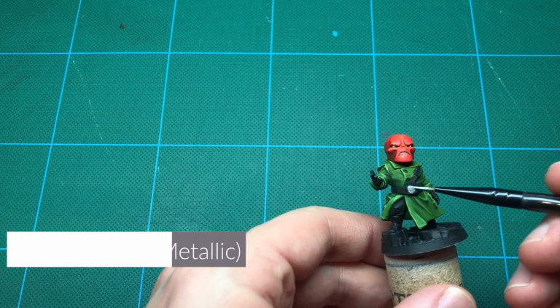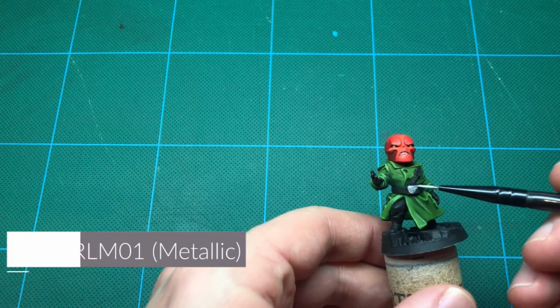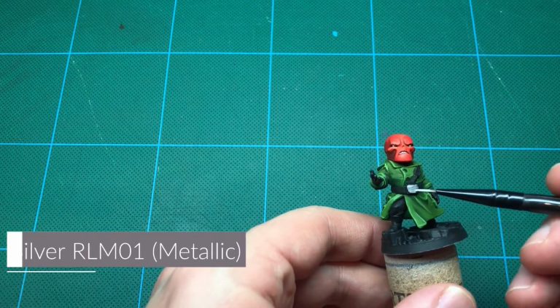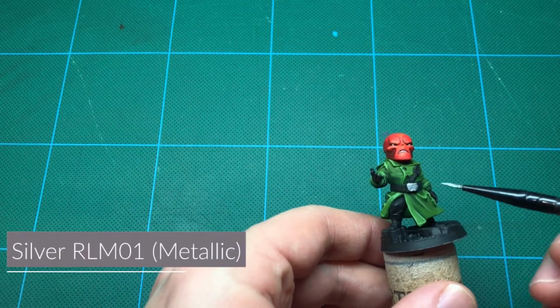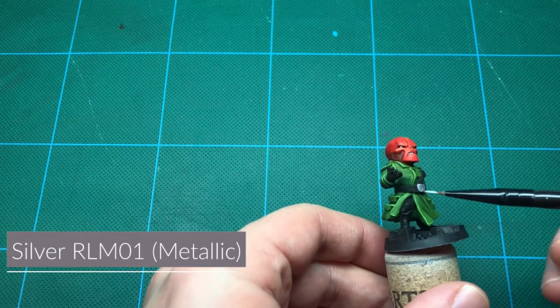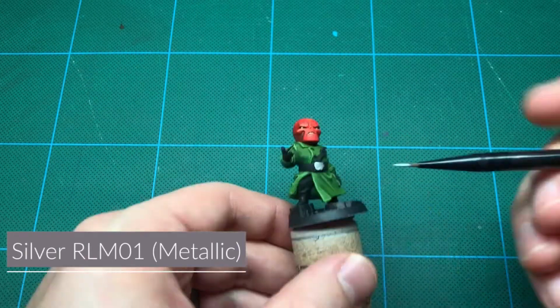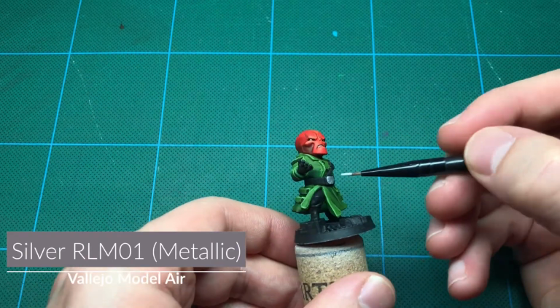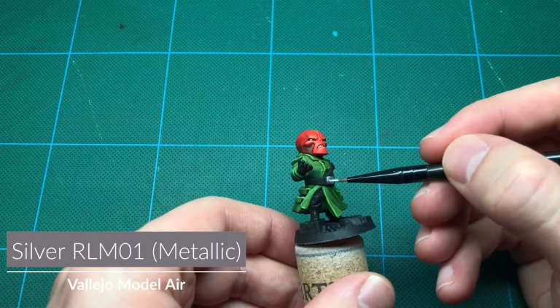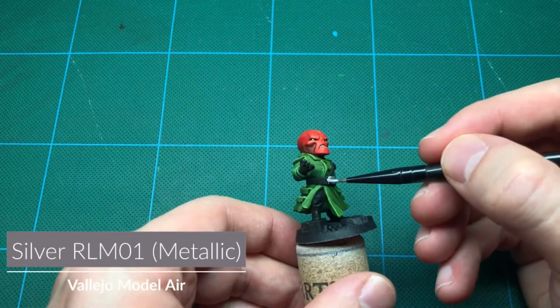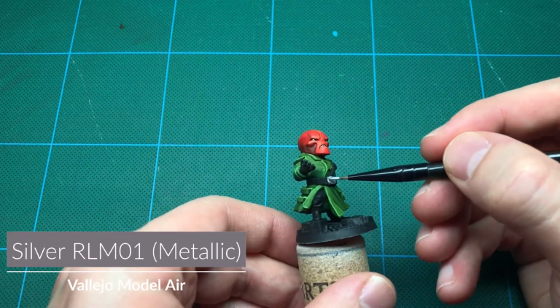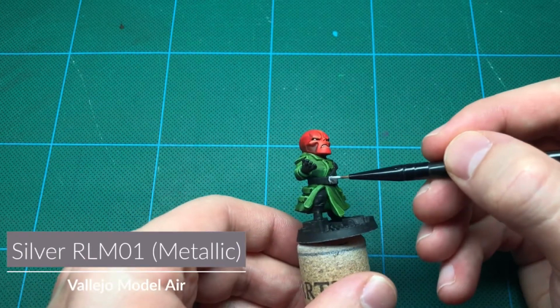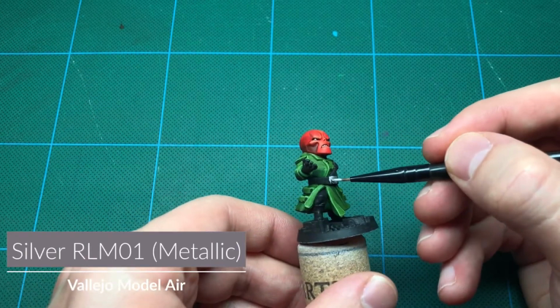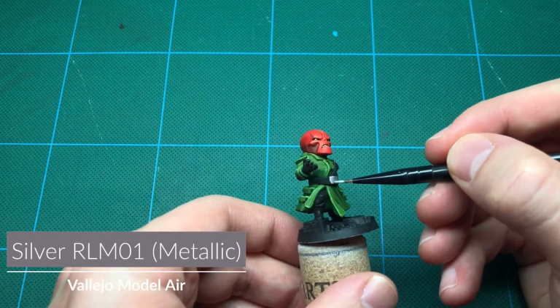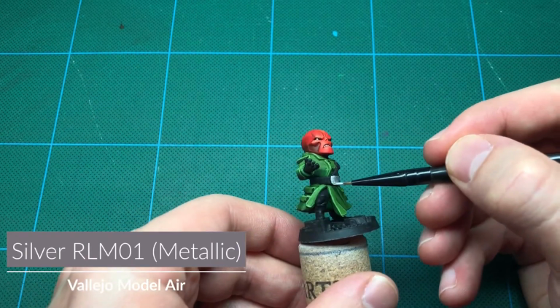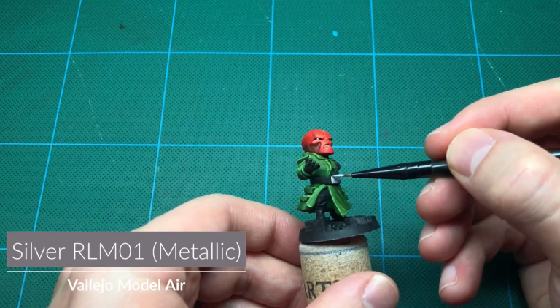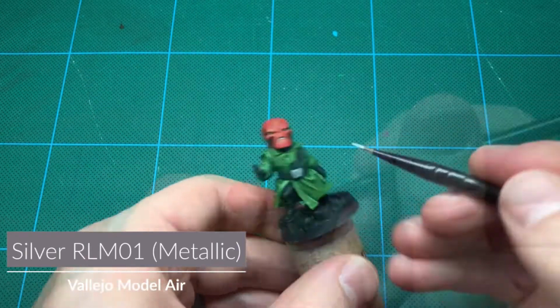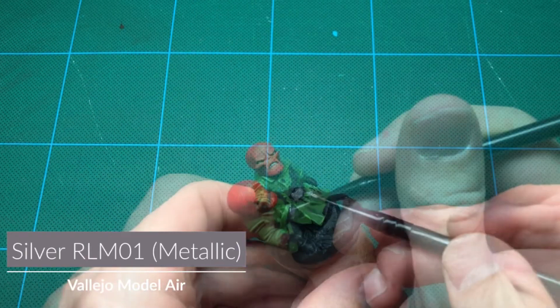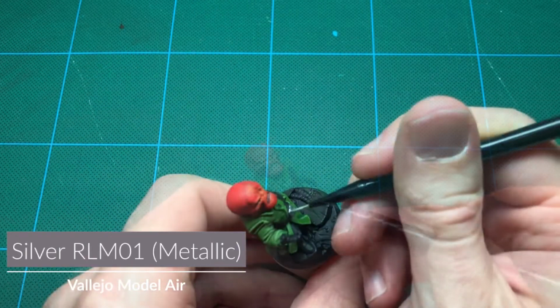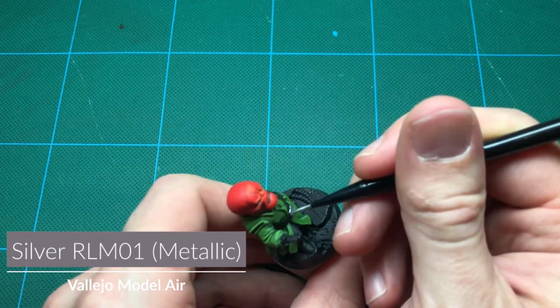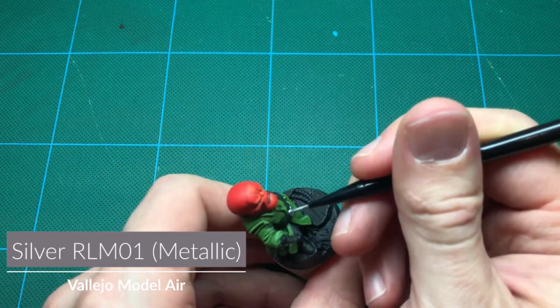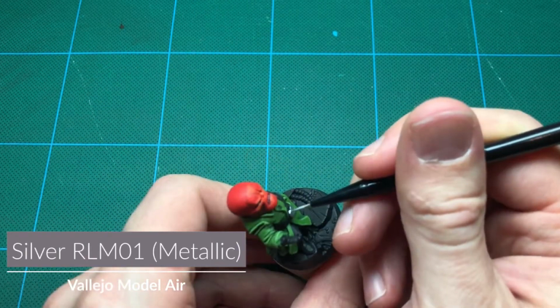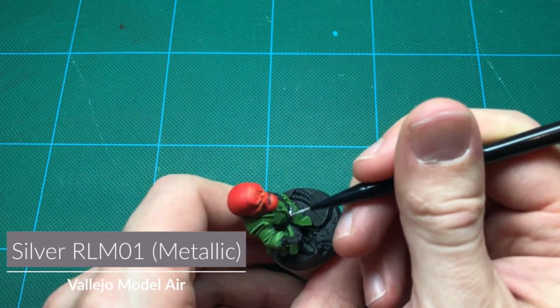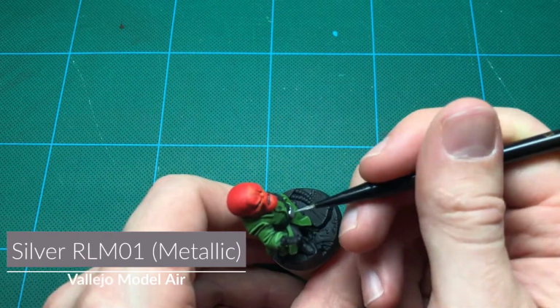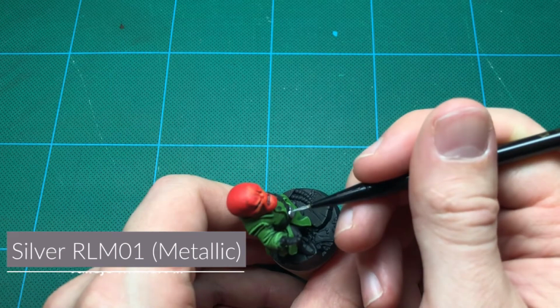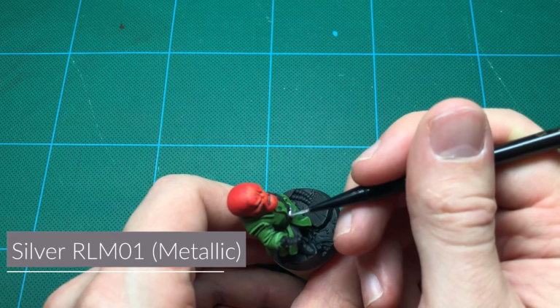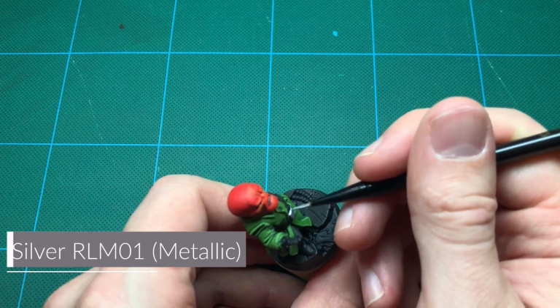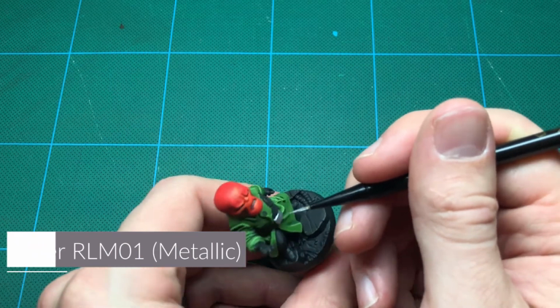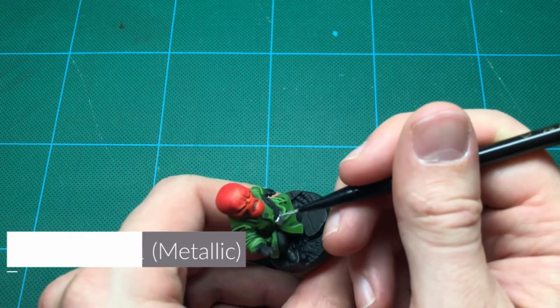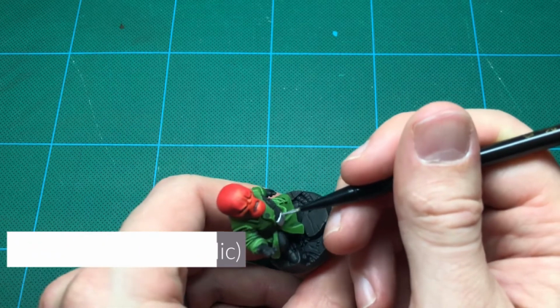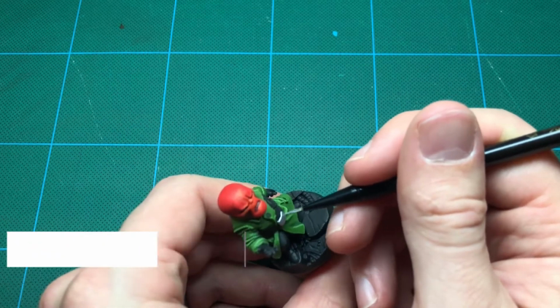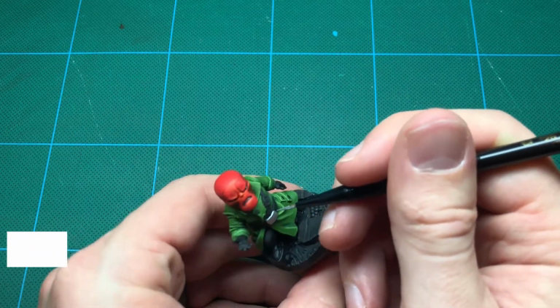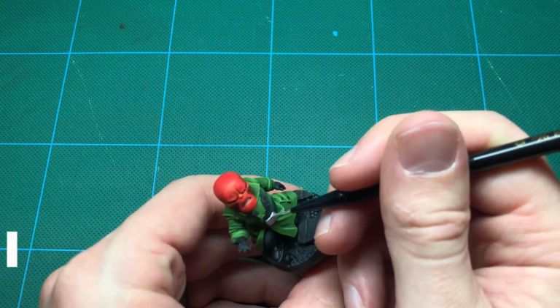A quick wash with black will give them depth. Normally I avoid metallic colors, but I'm using it here to accent the belt buckles and buttons.